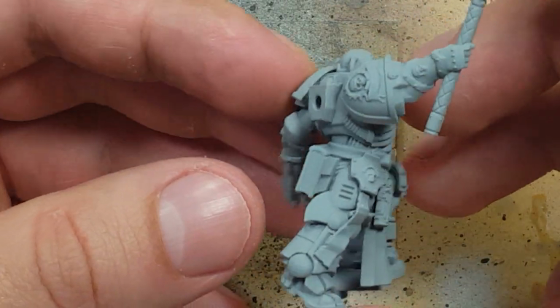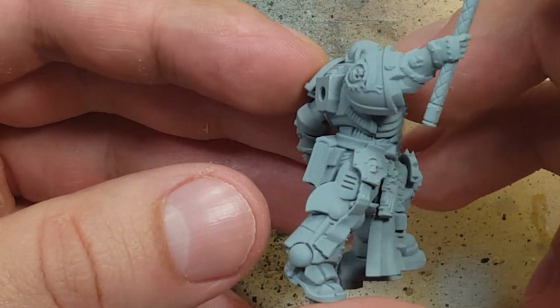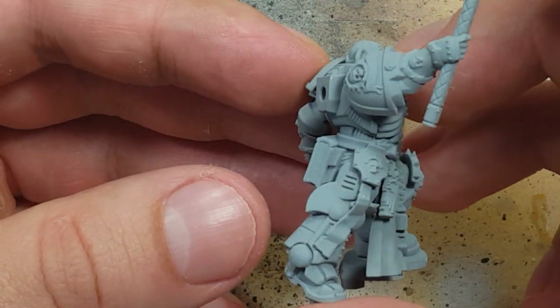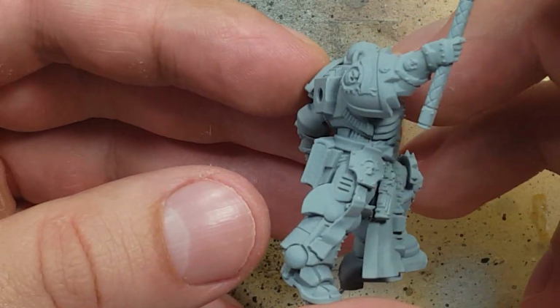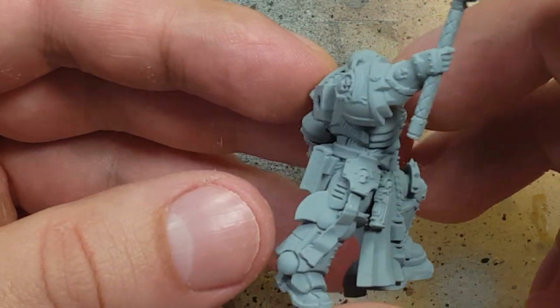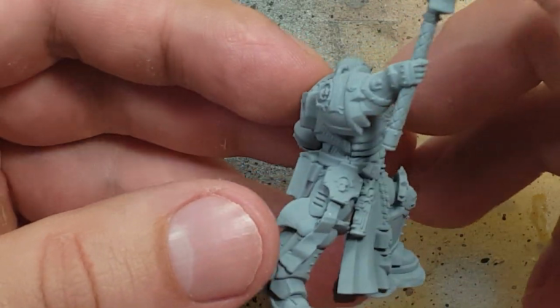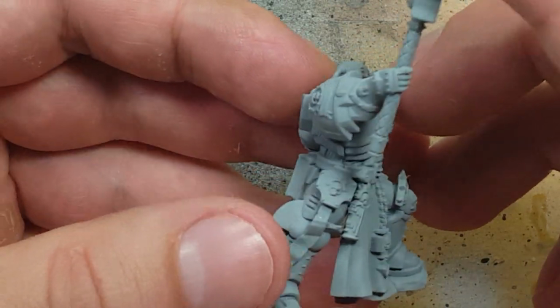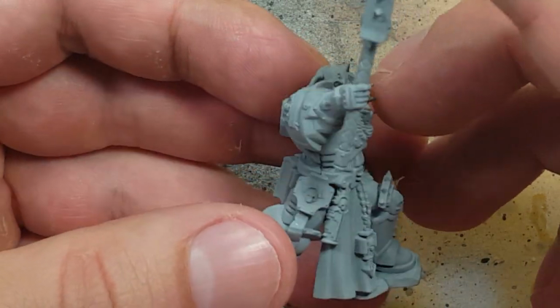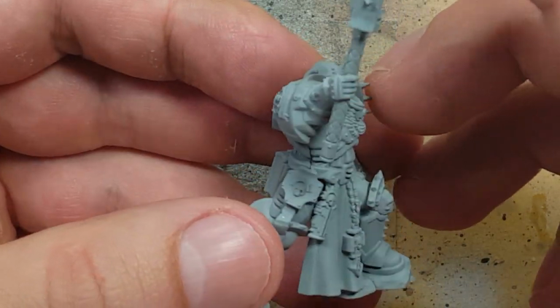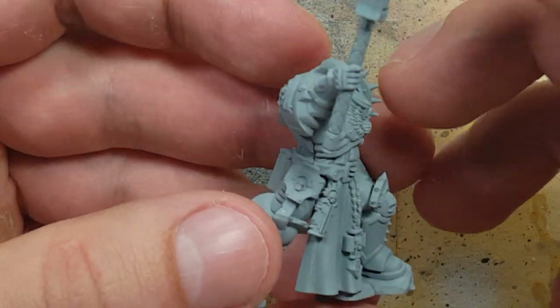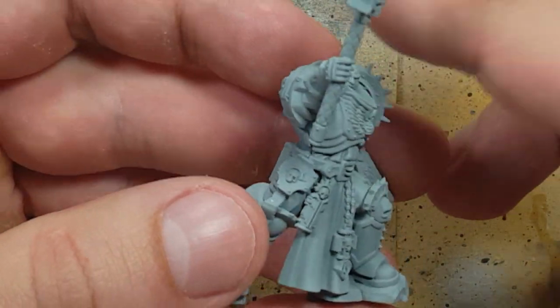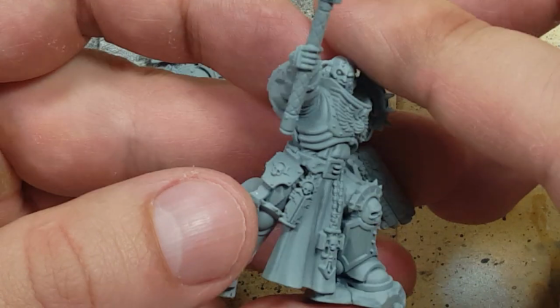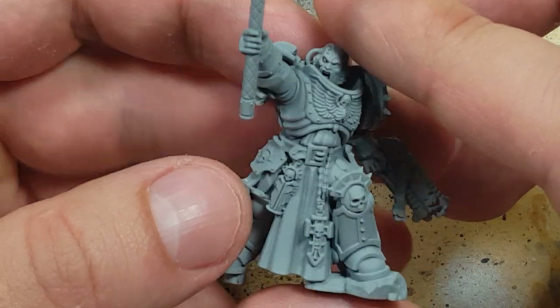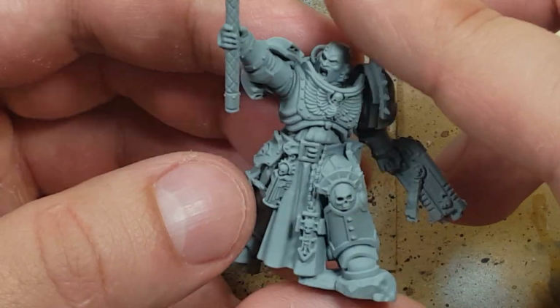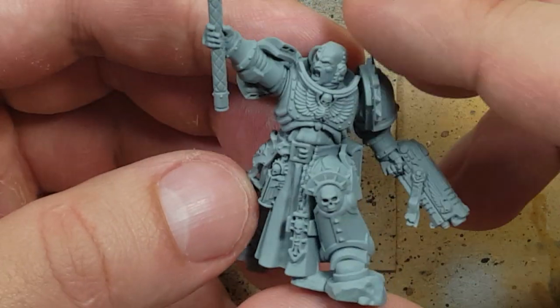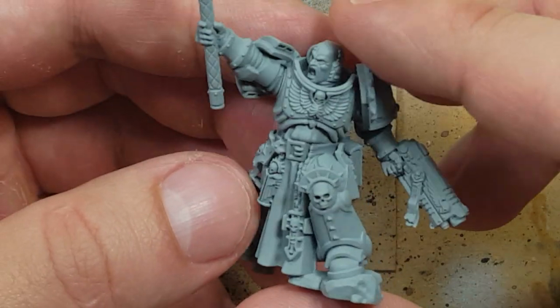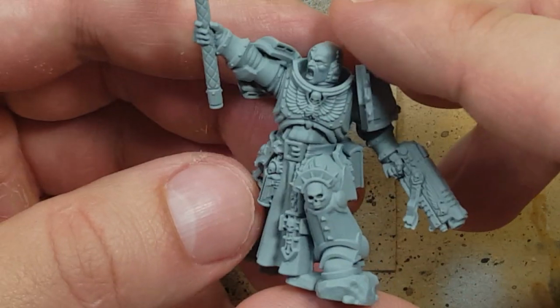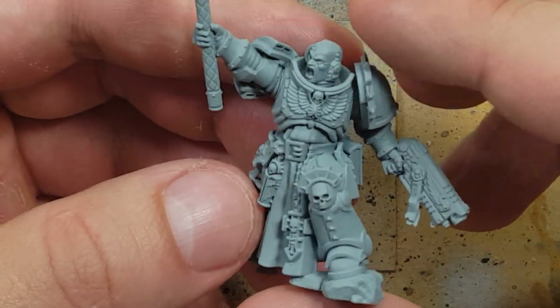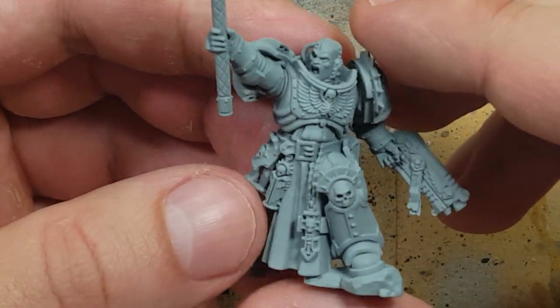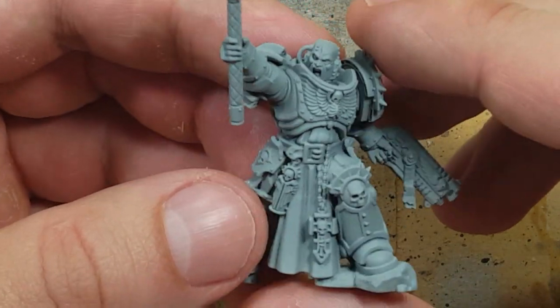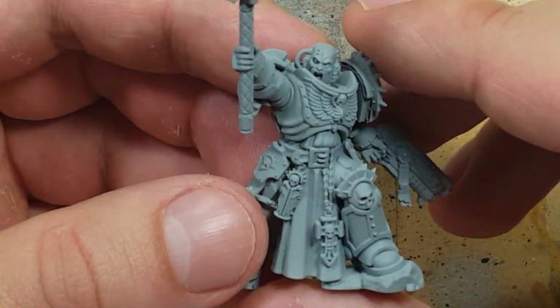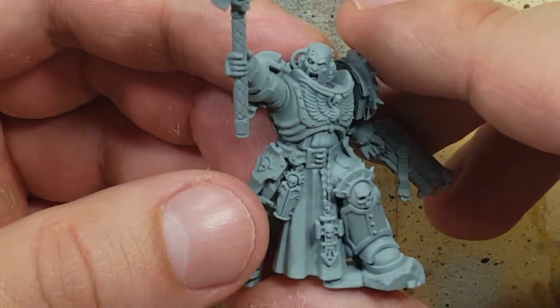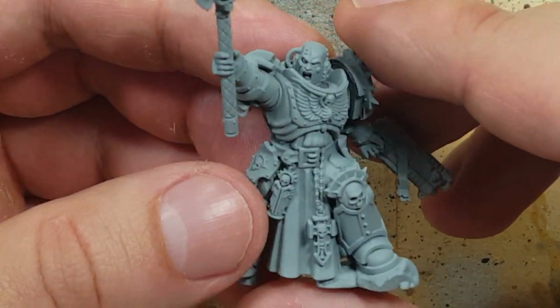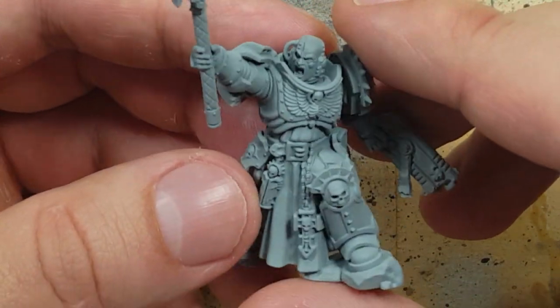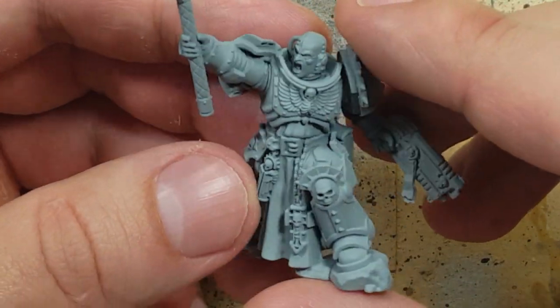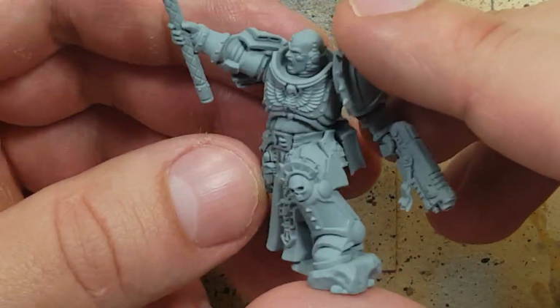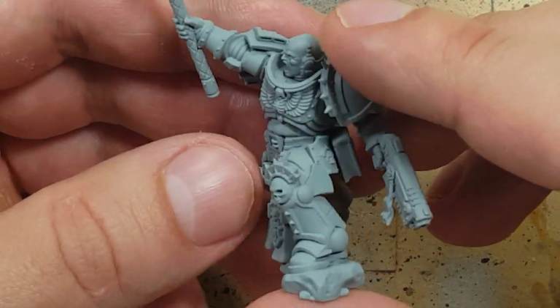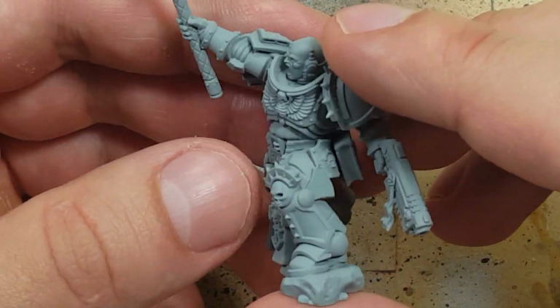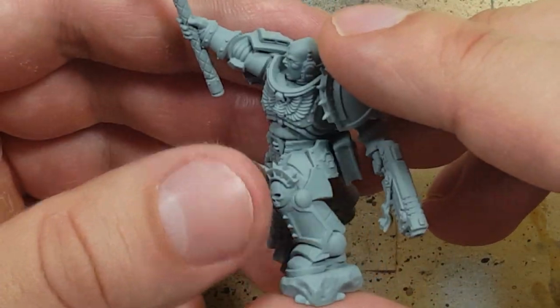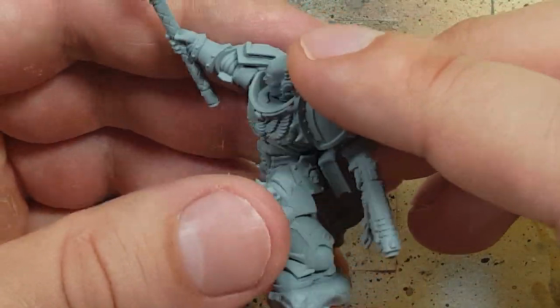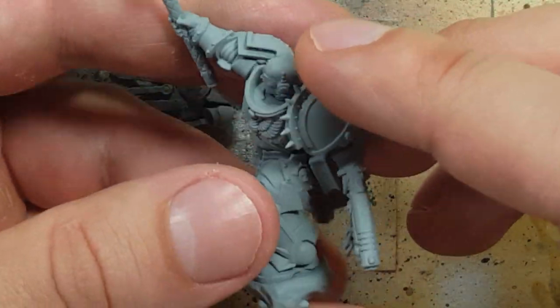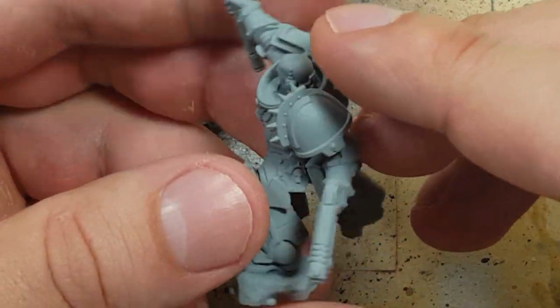If you look closely you'll notice I did not texture this model. Why is that? Well, I forgot.